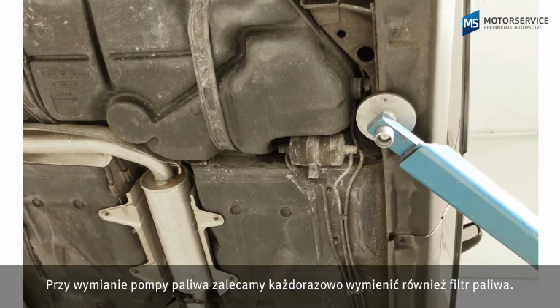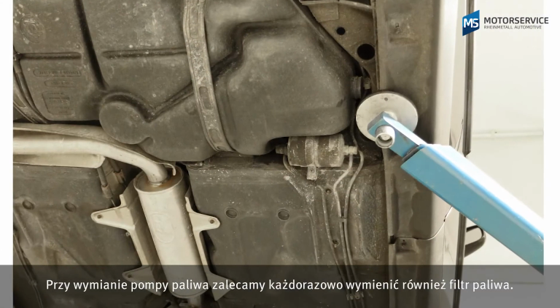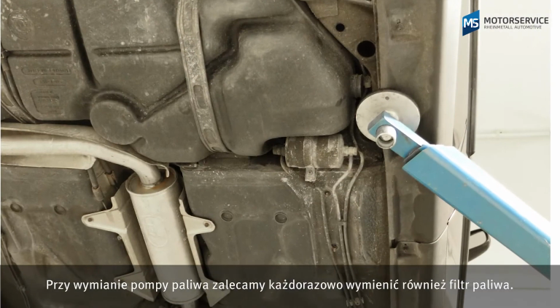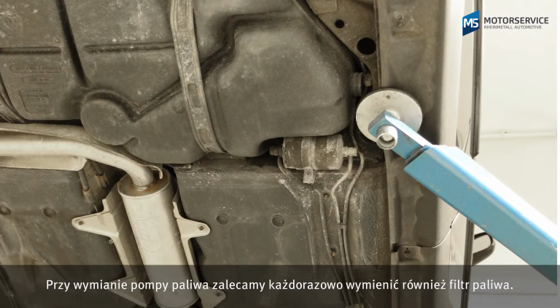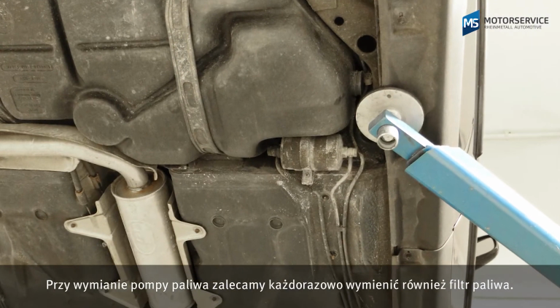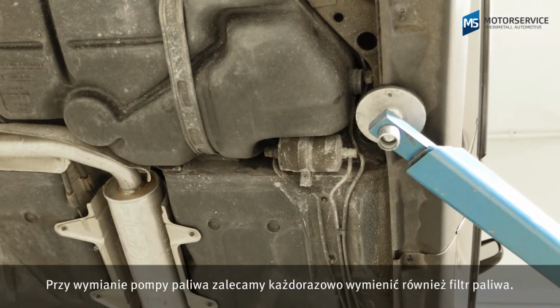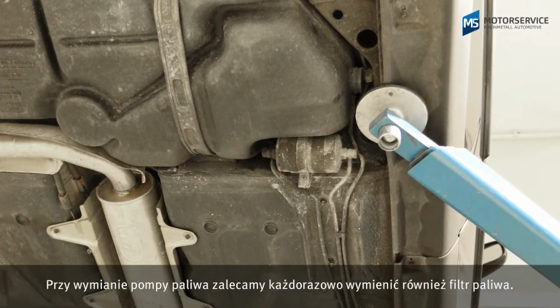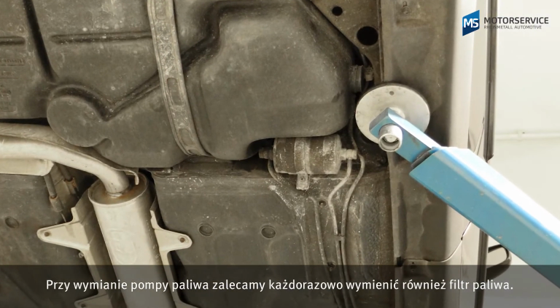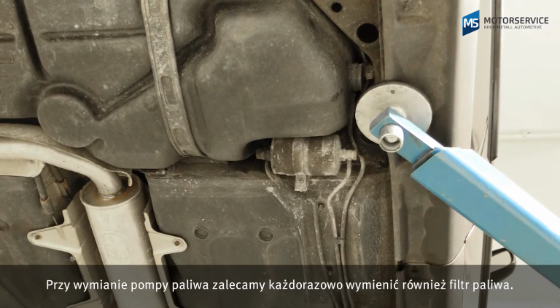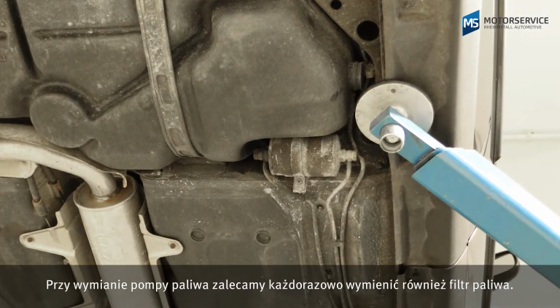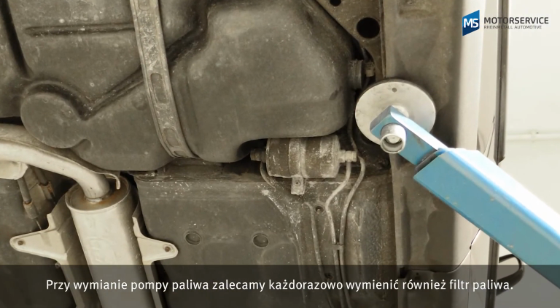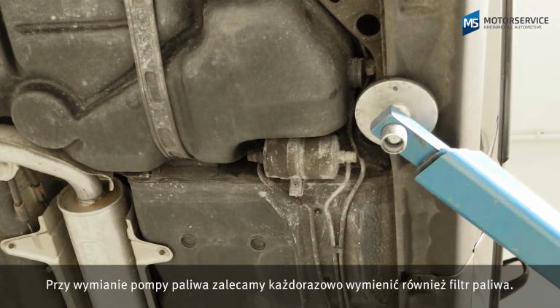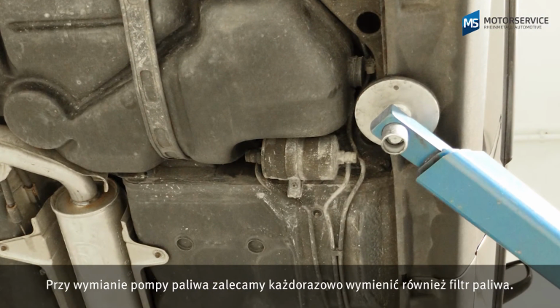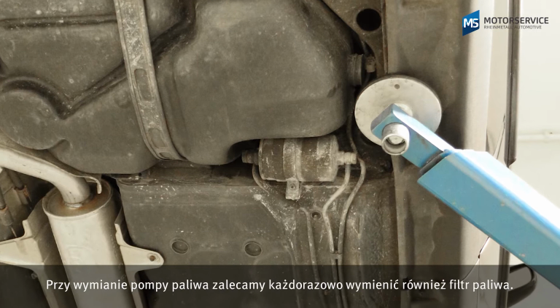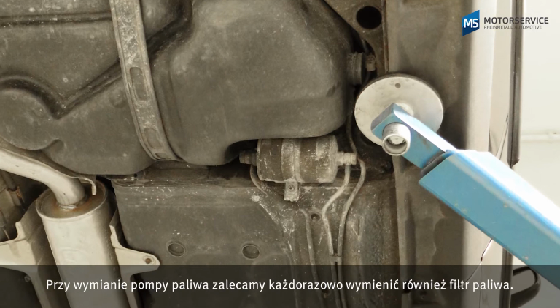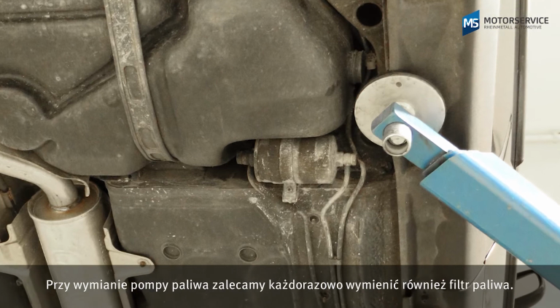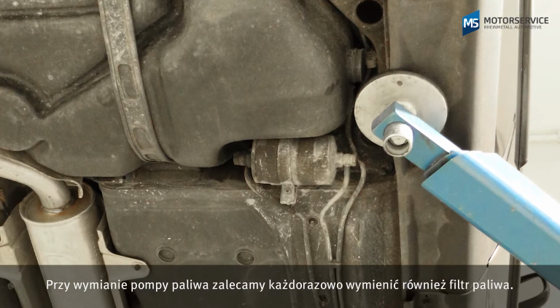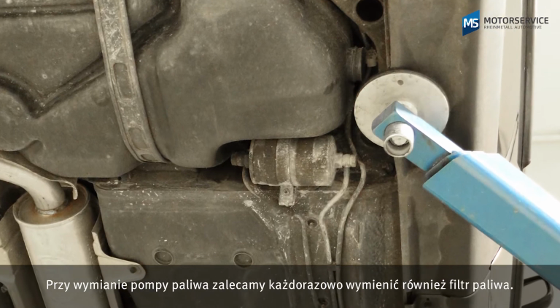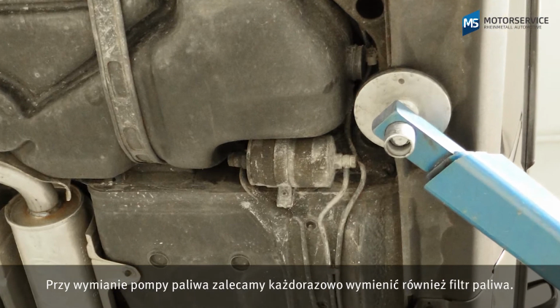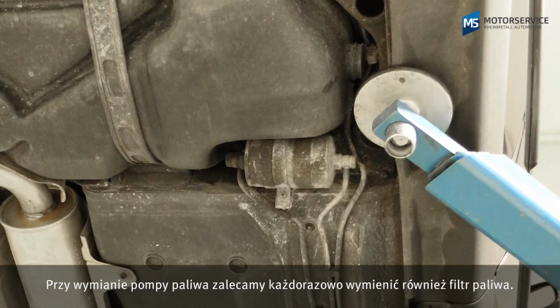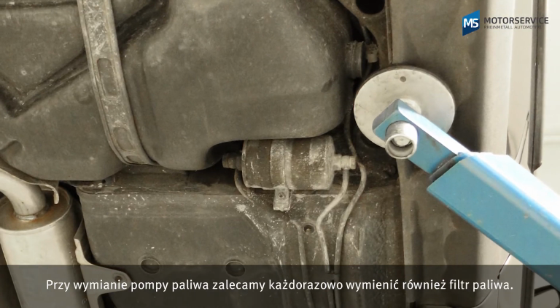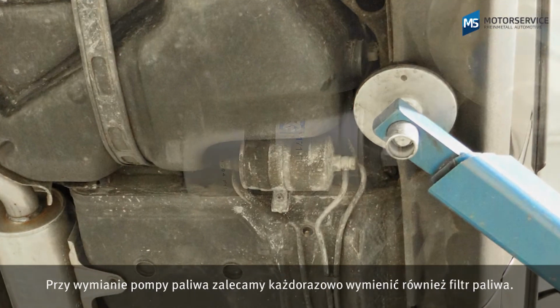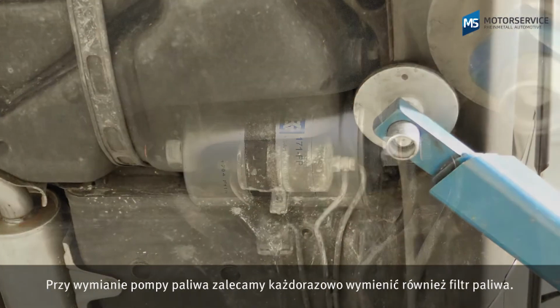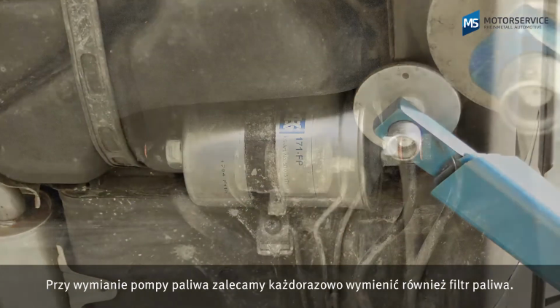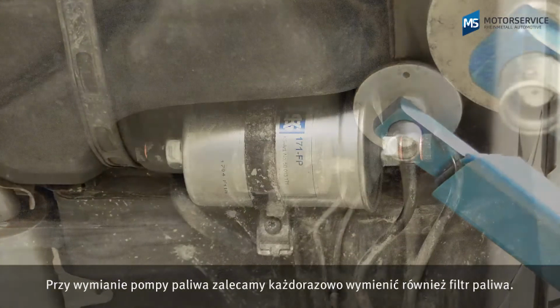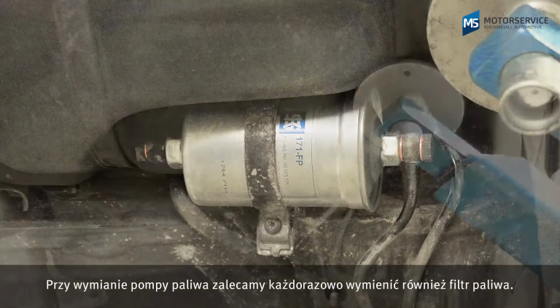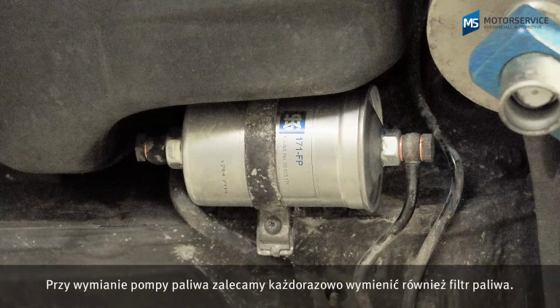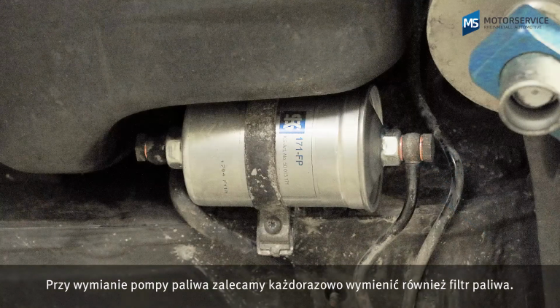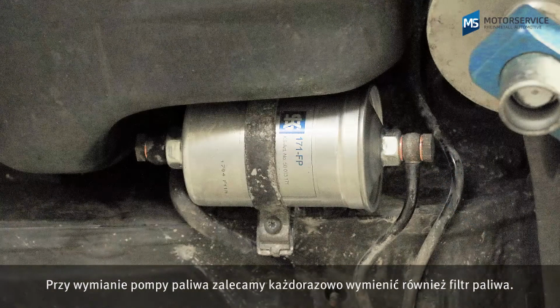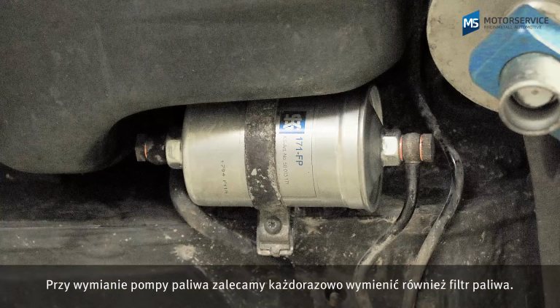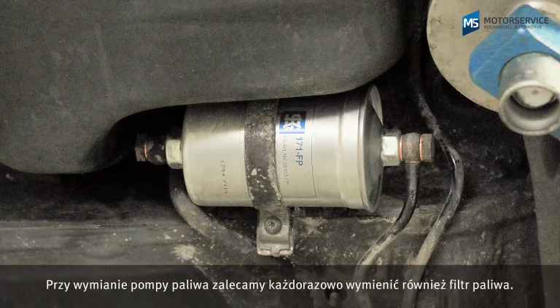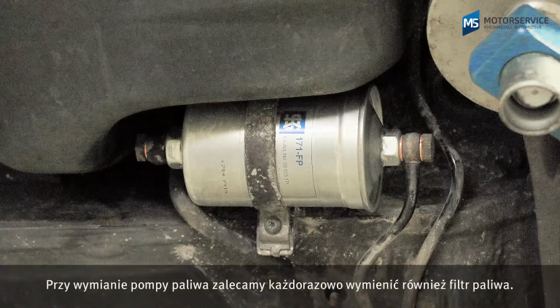When replacing the fuel pump, we recommend that the fuel filter should always be replaced too.